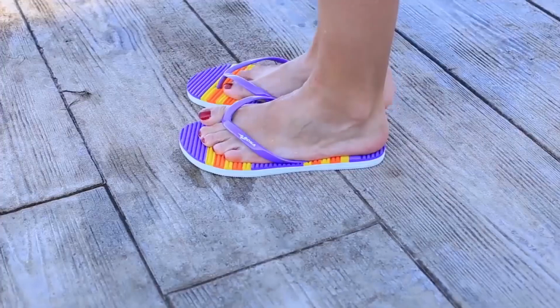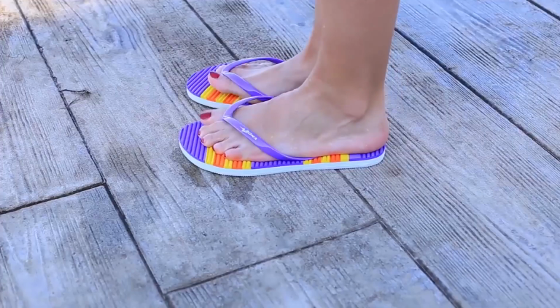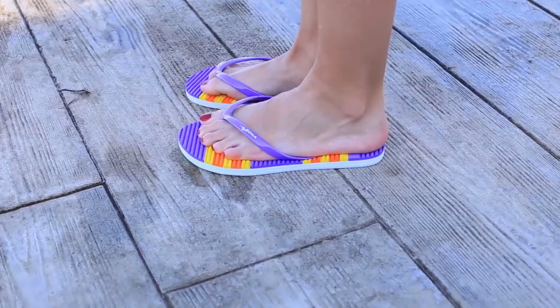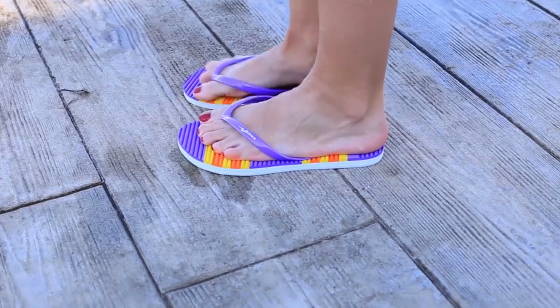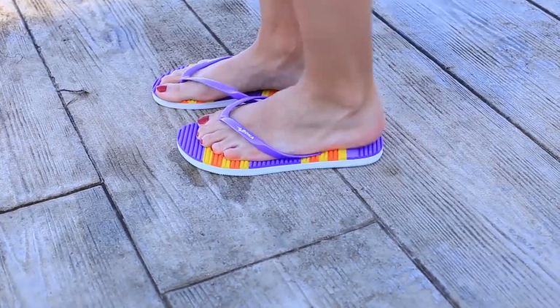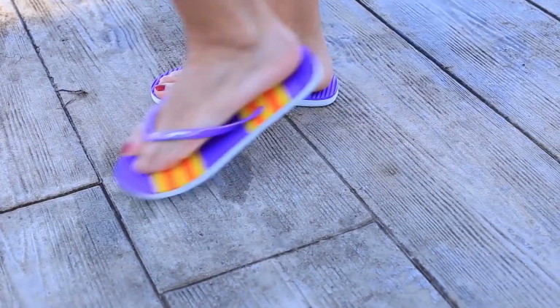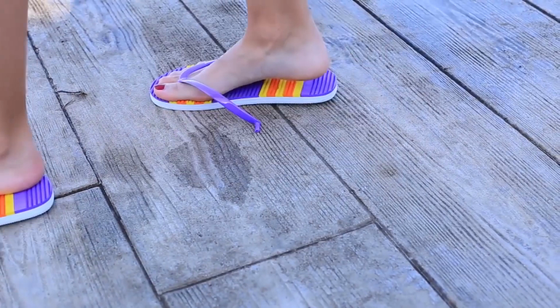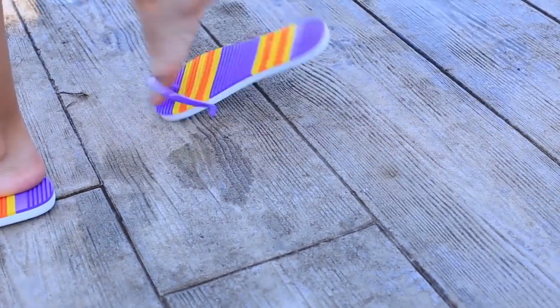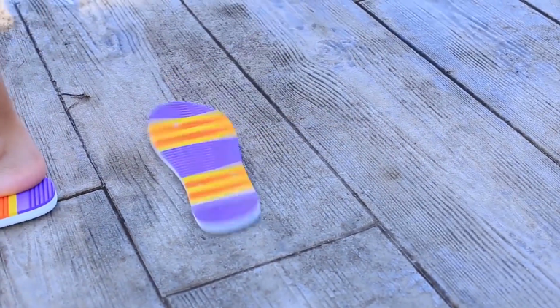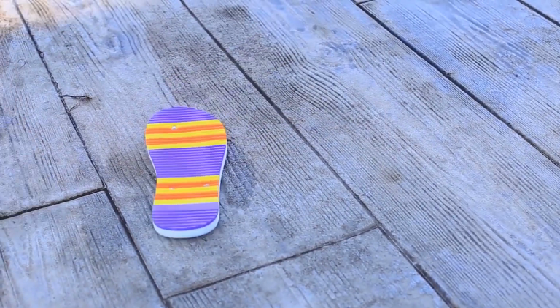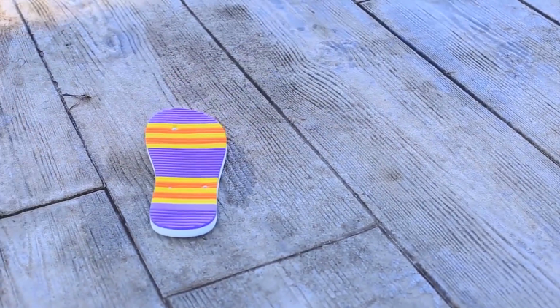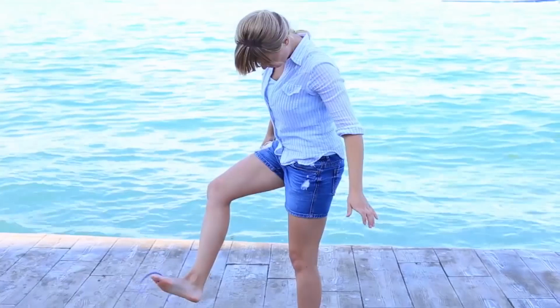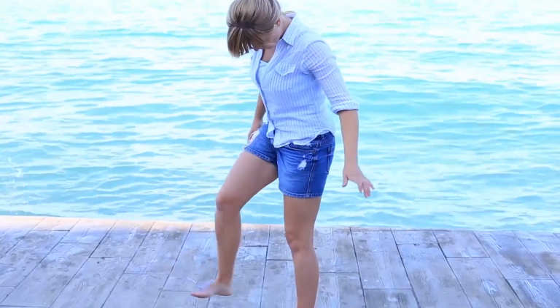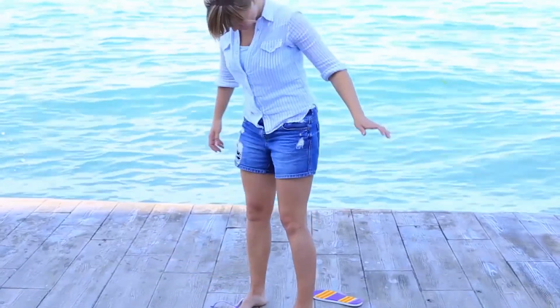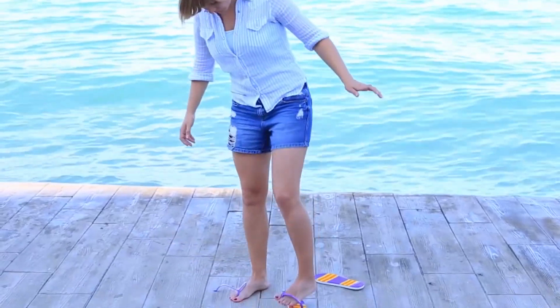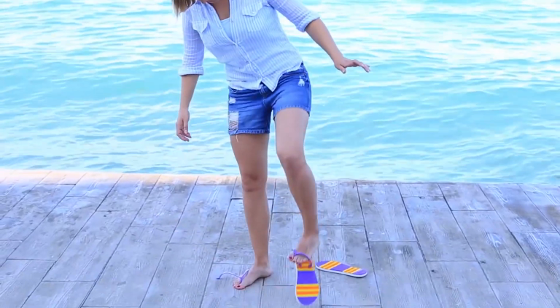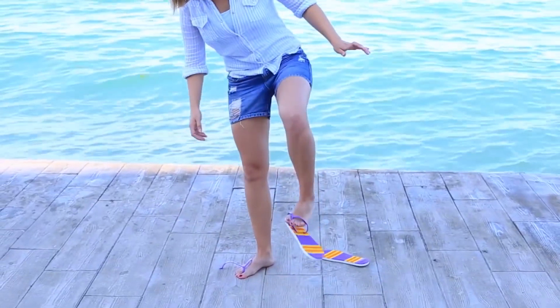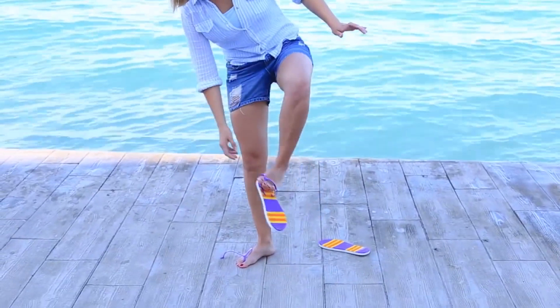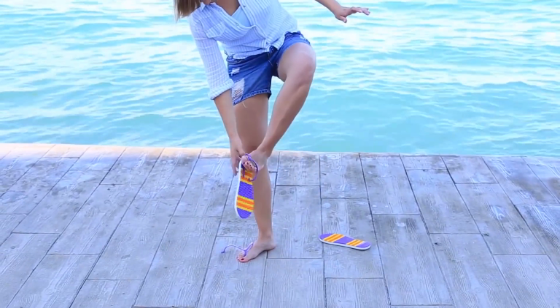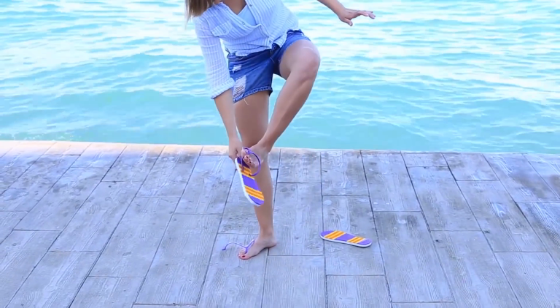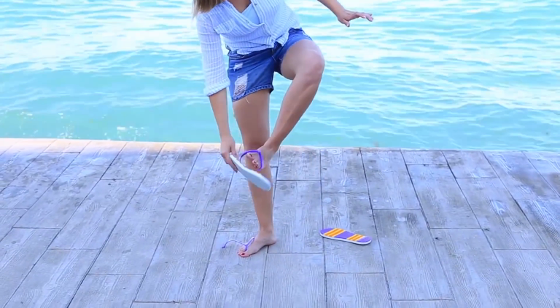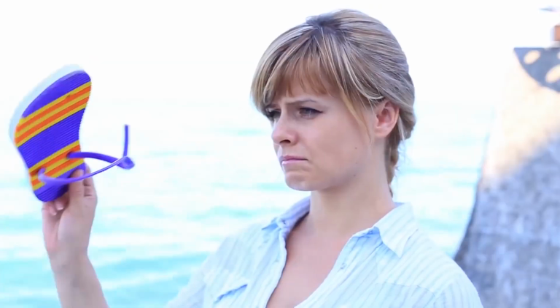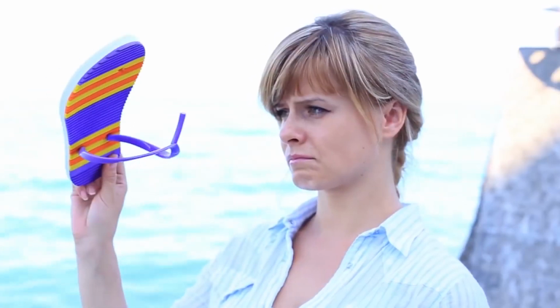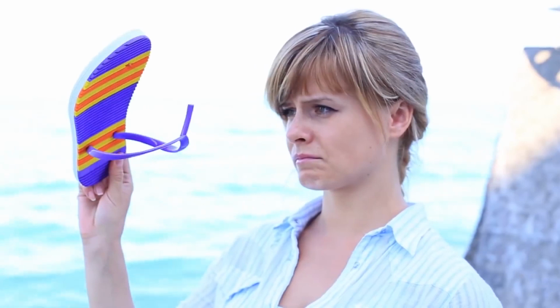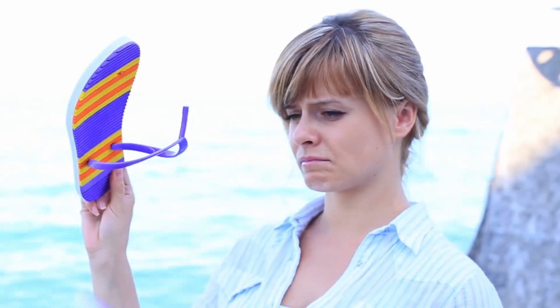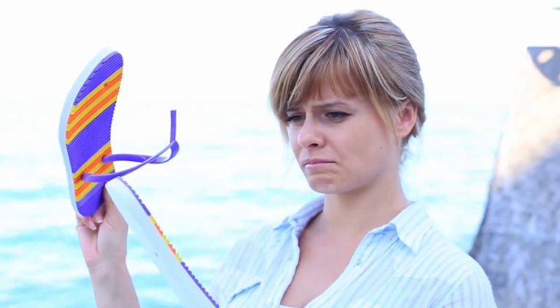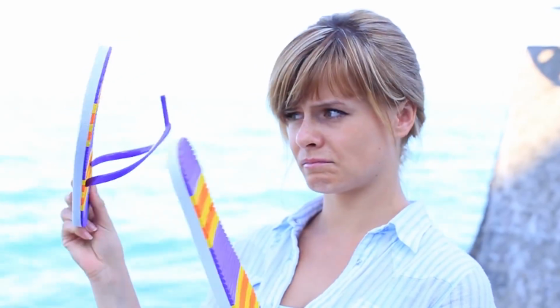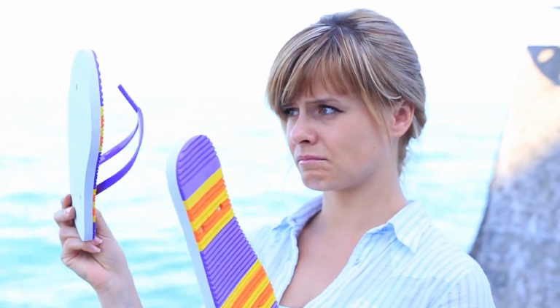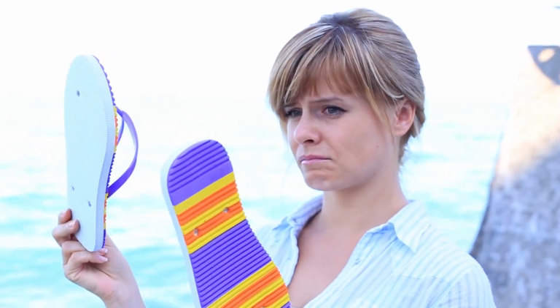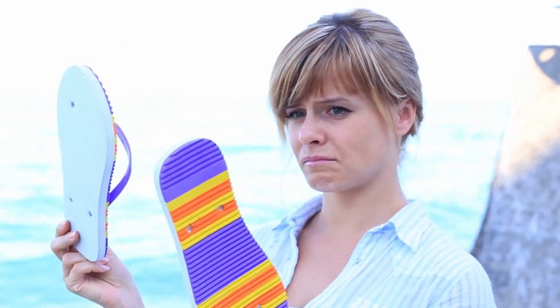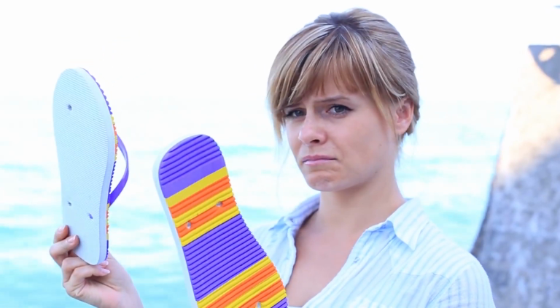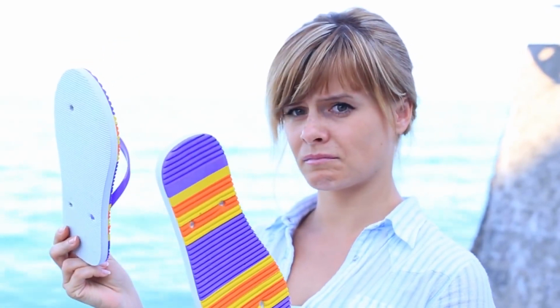She puts them on and tries to walk. Oops! Oh heck! My flip flops have torn! The brand new ones! I'll have to go barefoot!